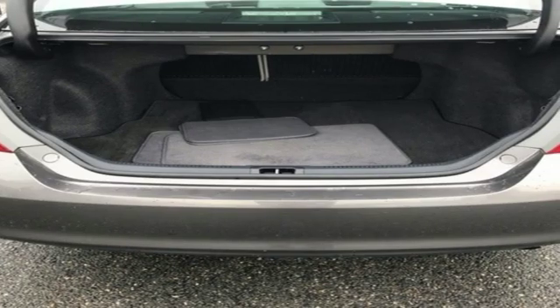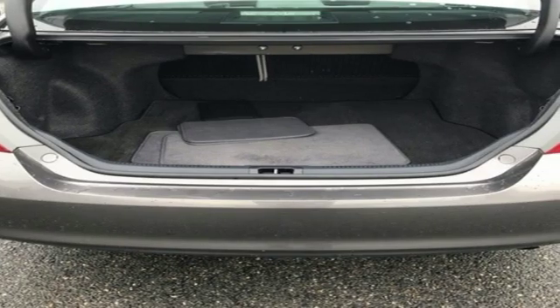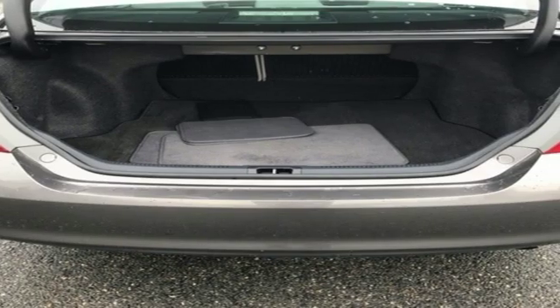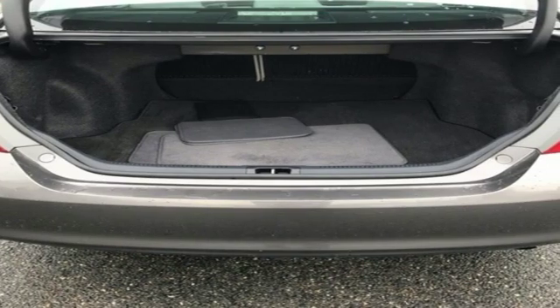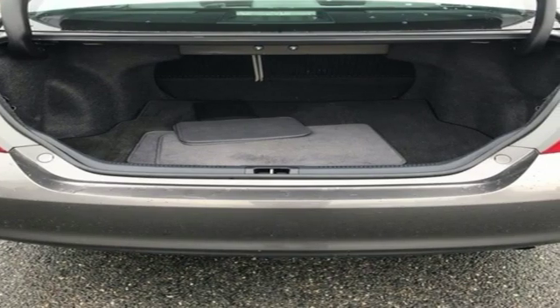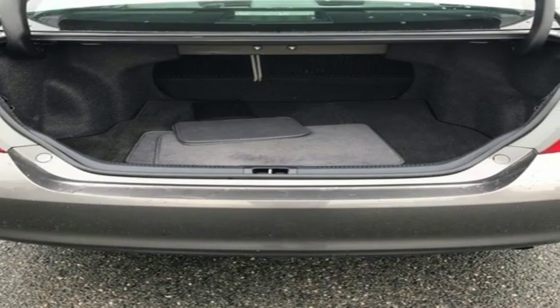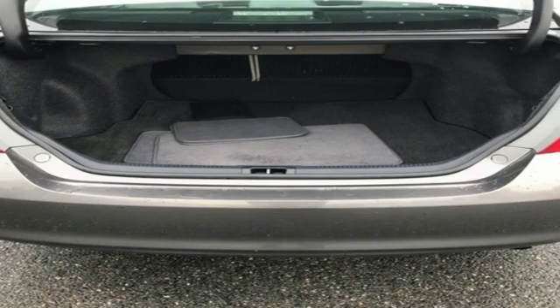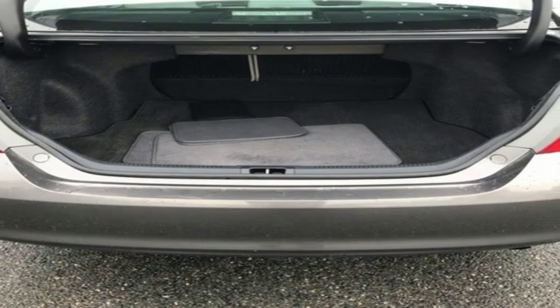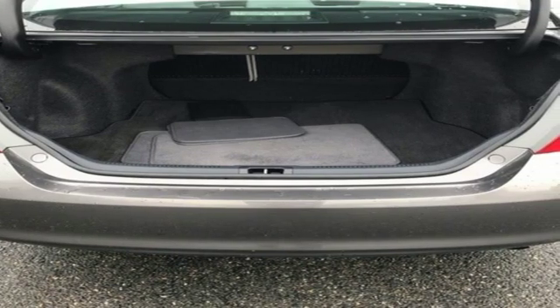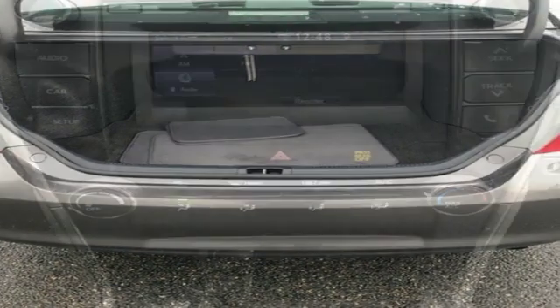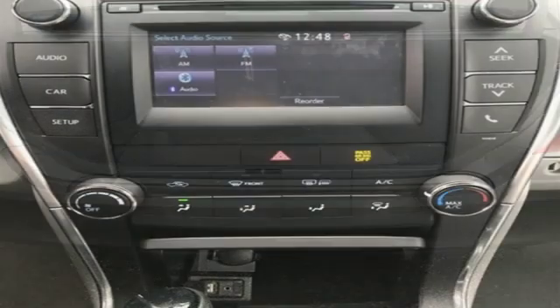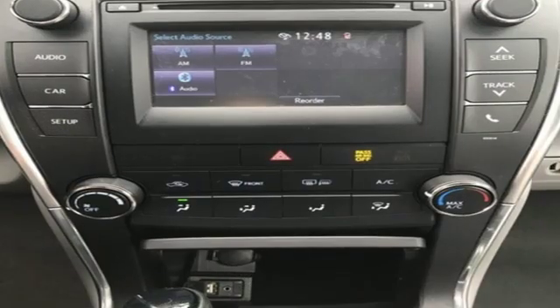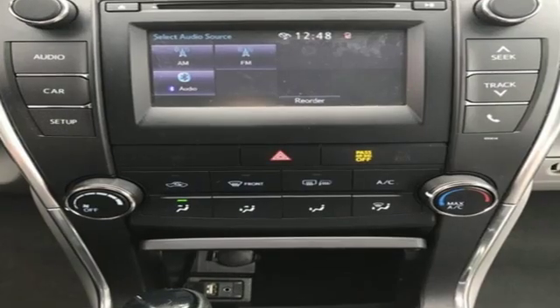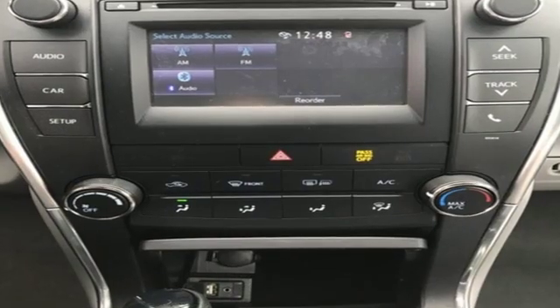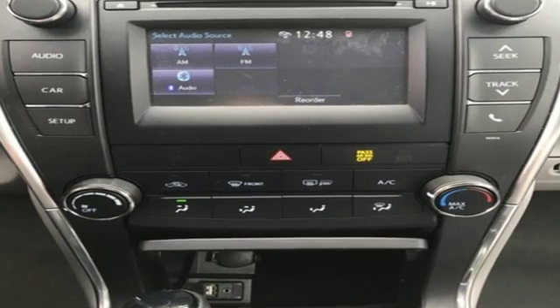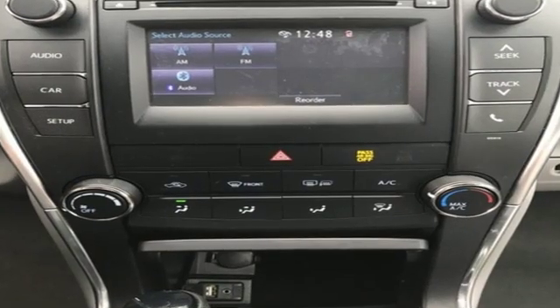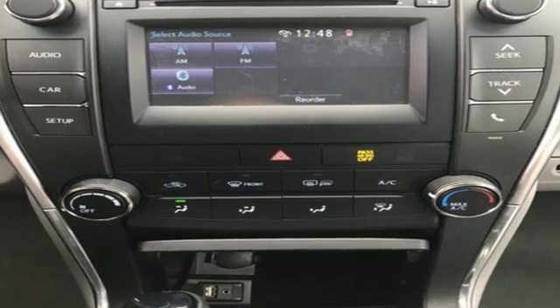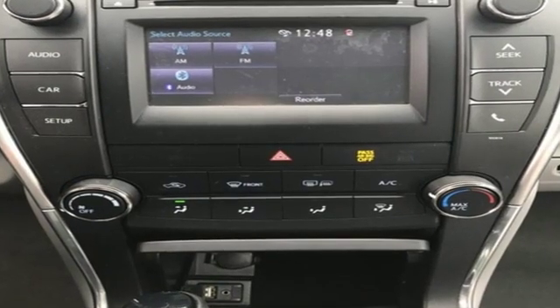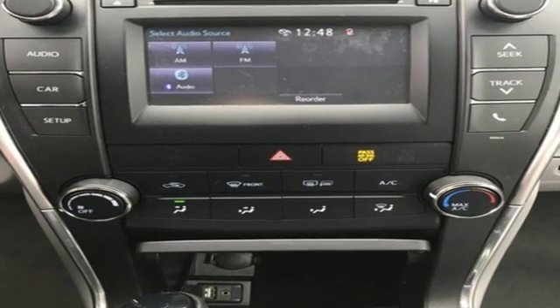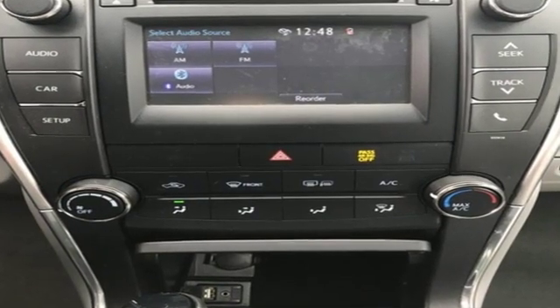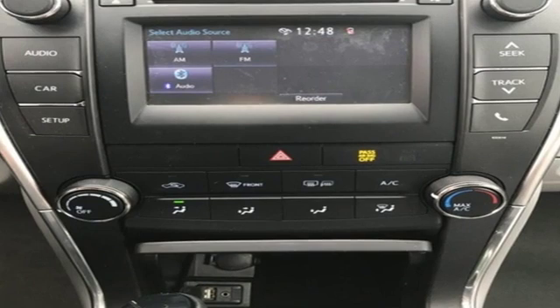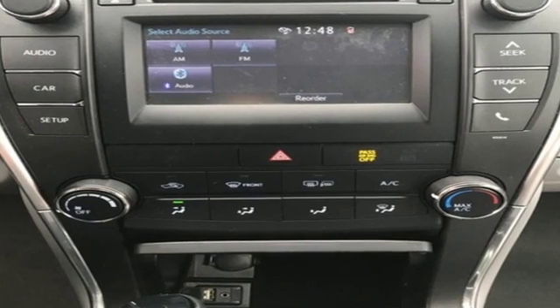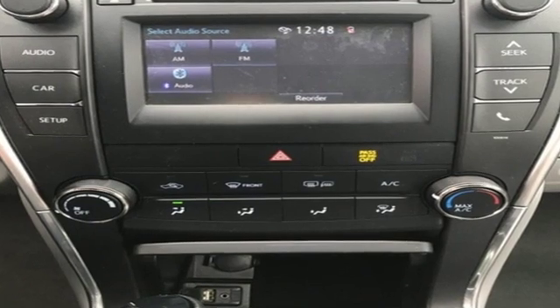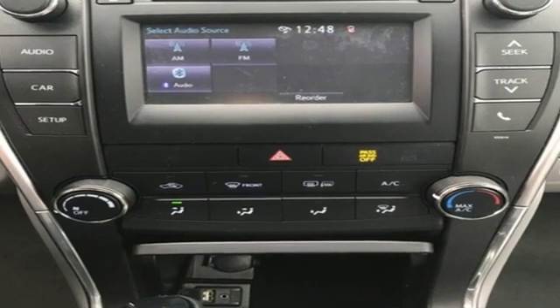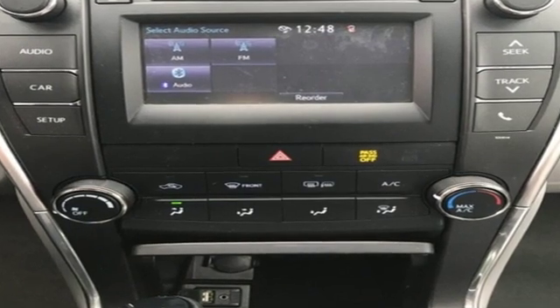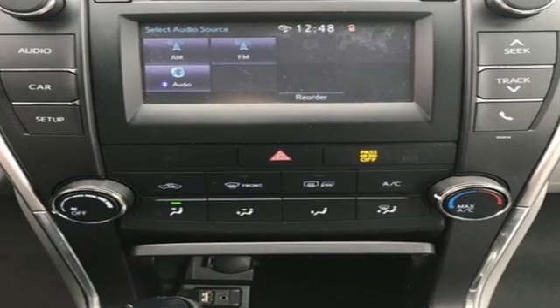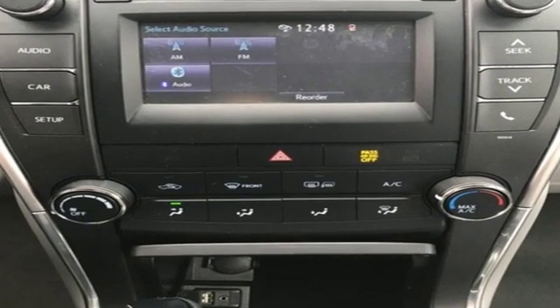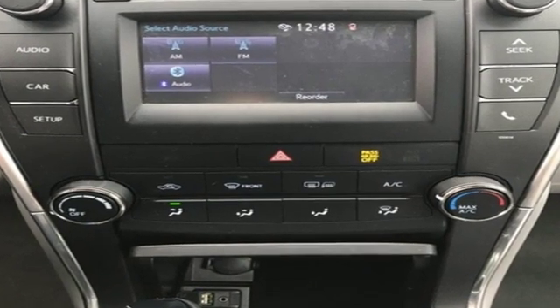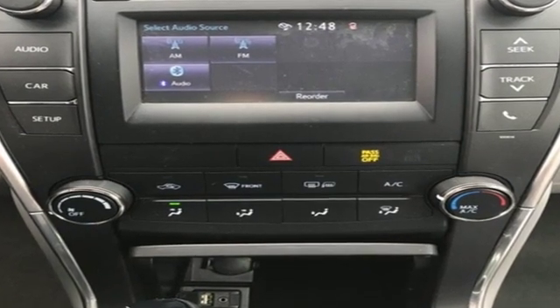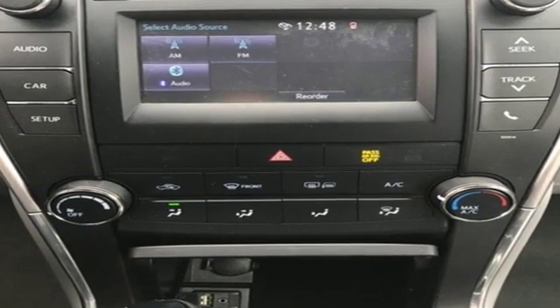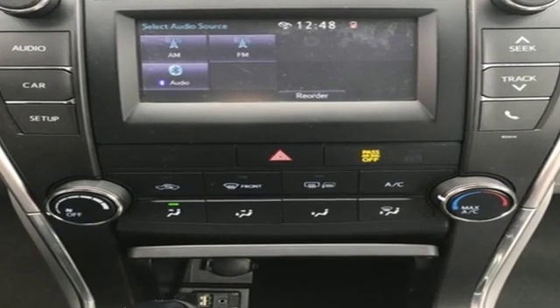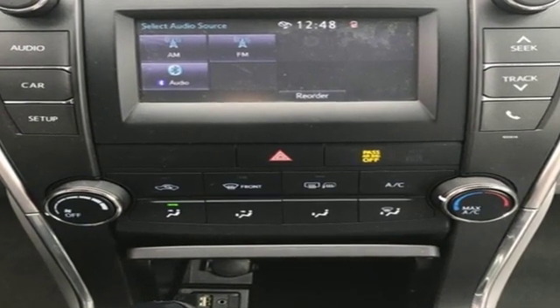Toyota — someone's going to drive this fantastic vehicle off the lot. It should be you. Test drive it today.